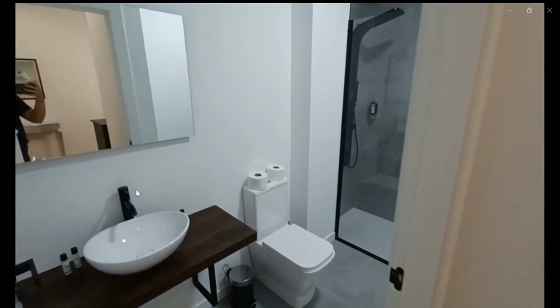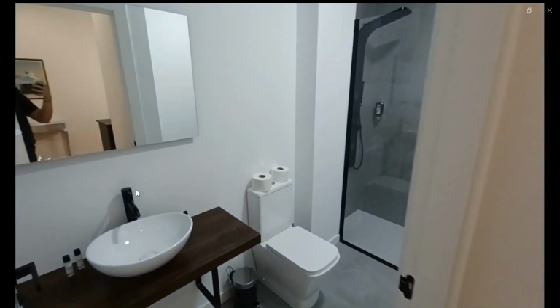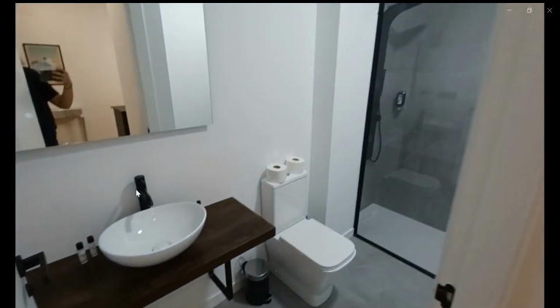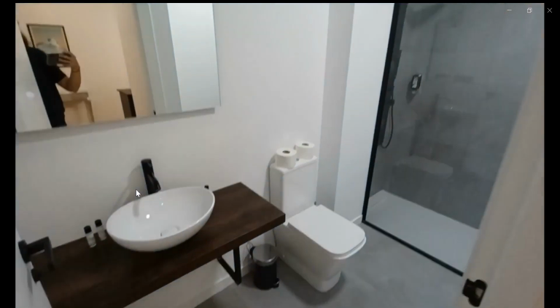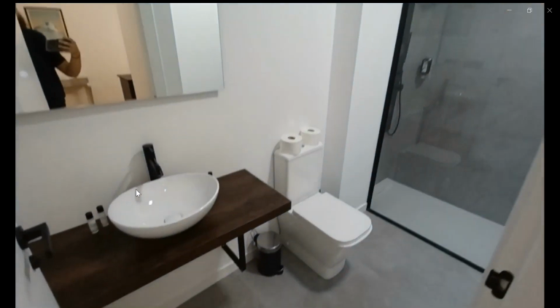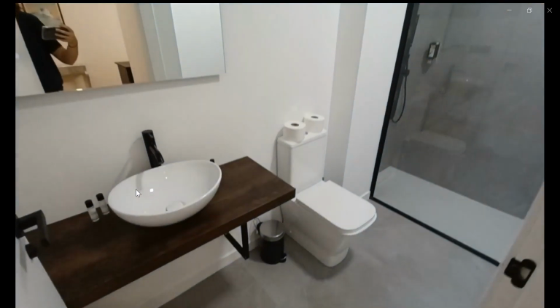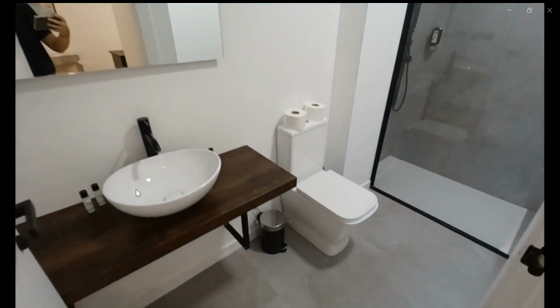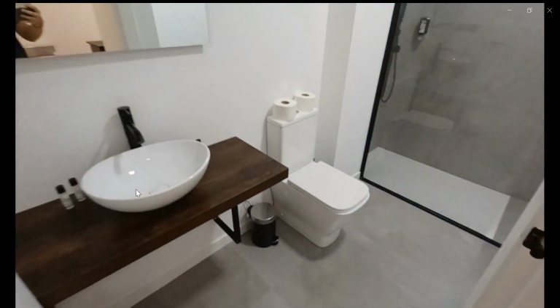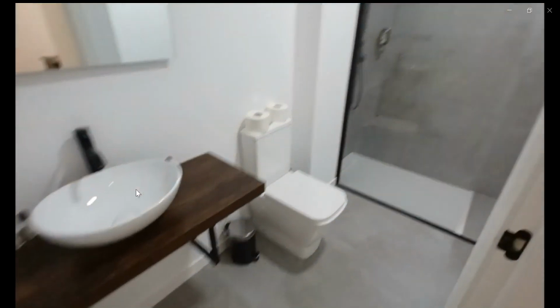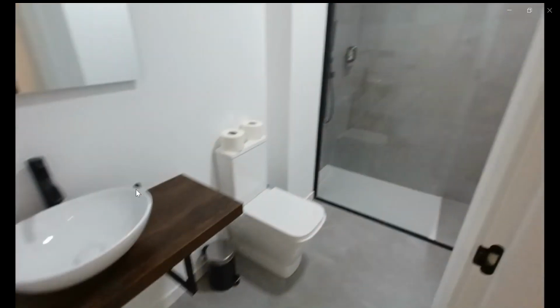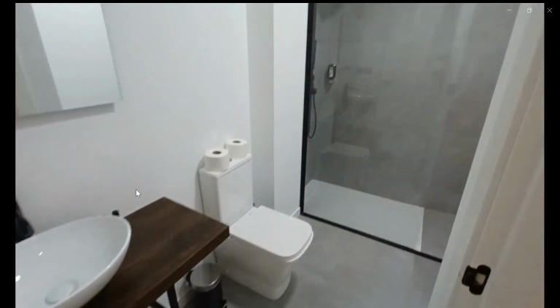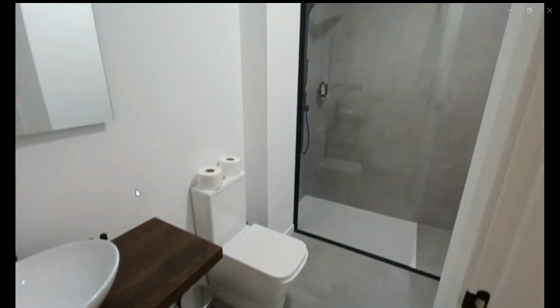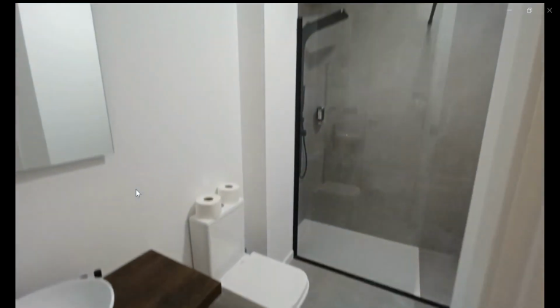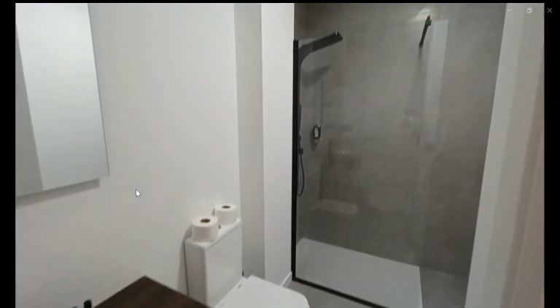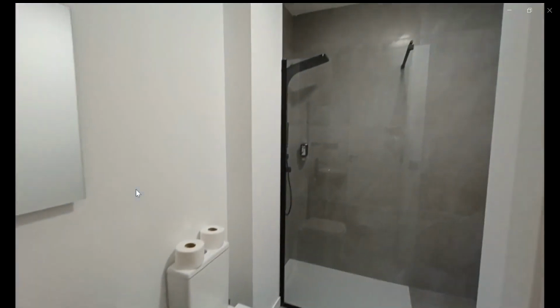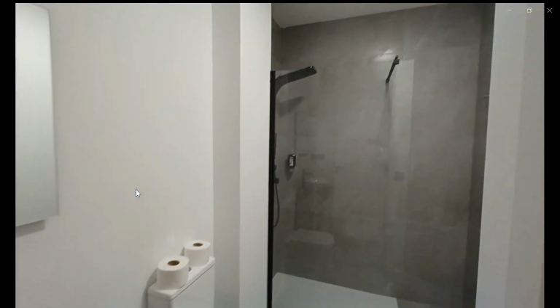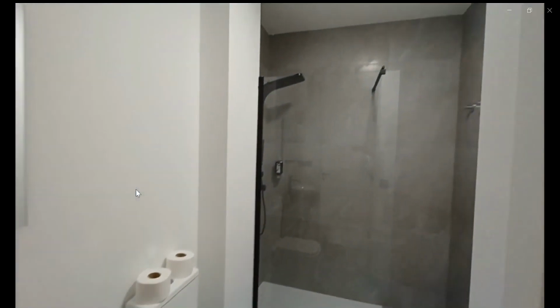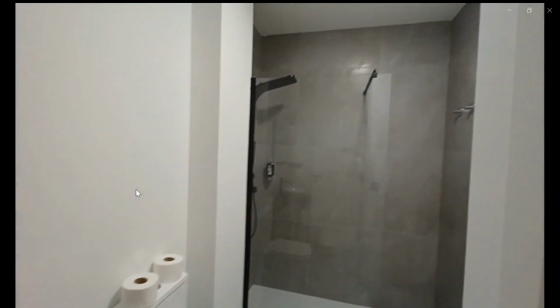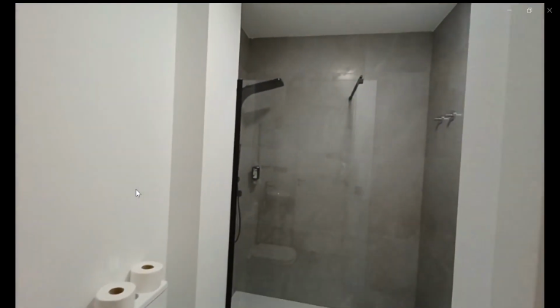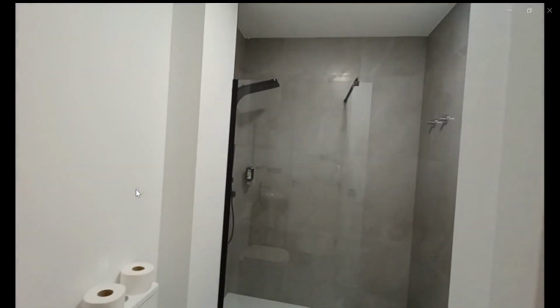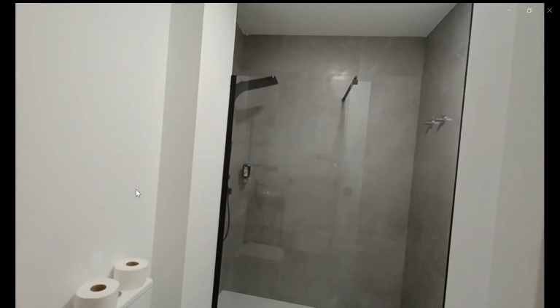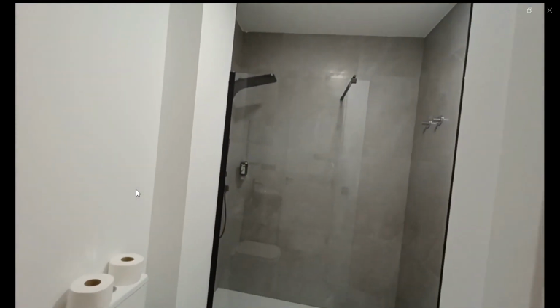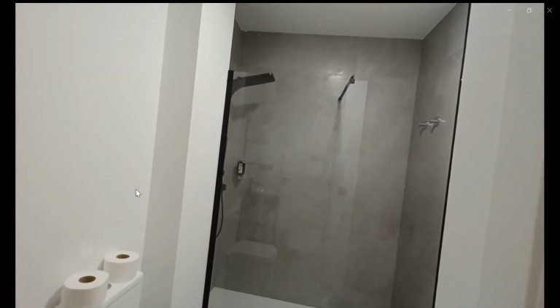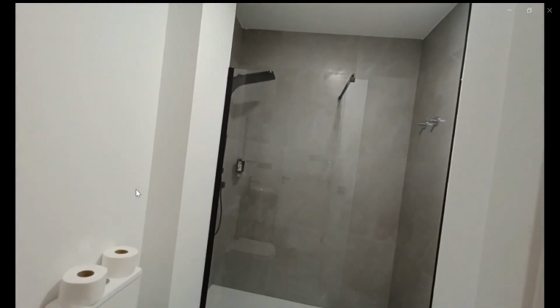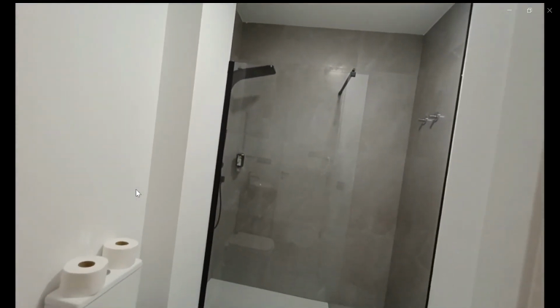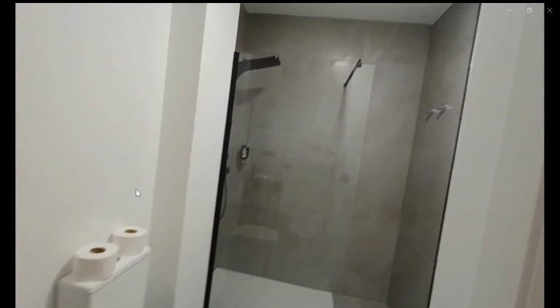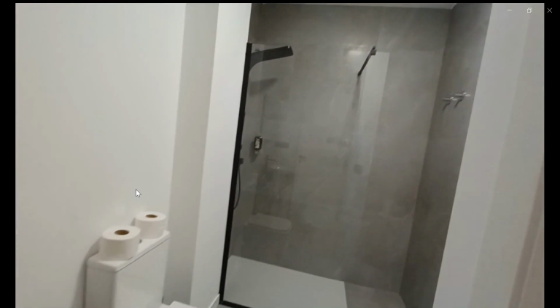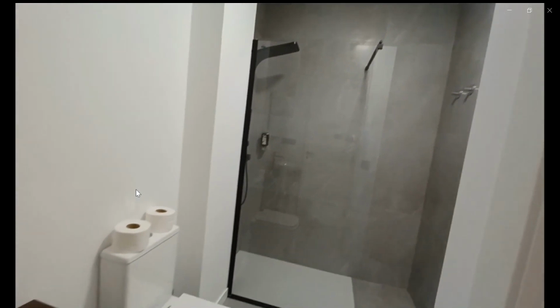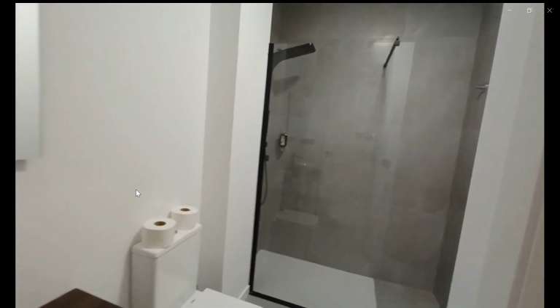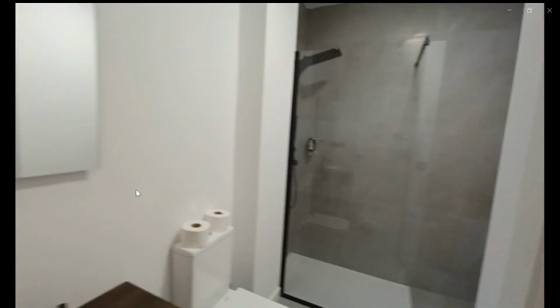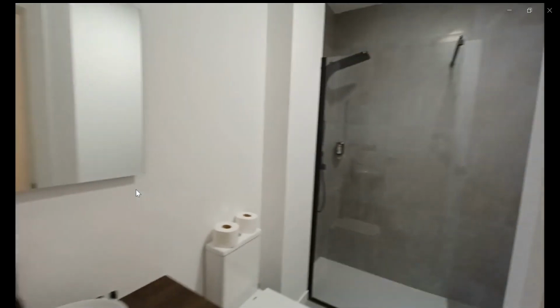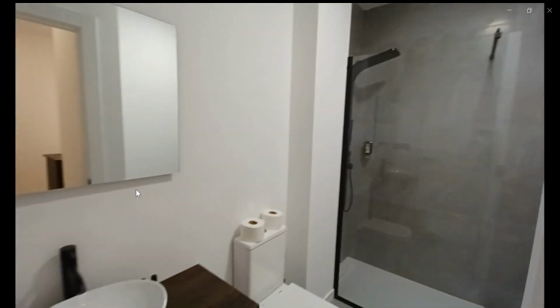As soon as you walk into the bathroom, you can see a shower with a toilet and the sink, and a mirror right on top.